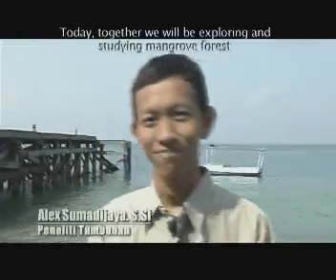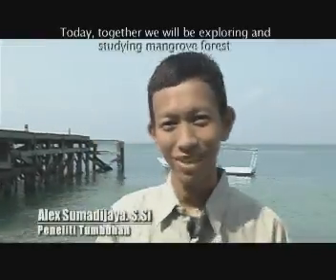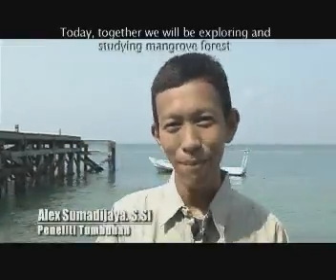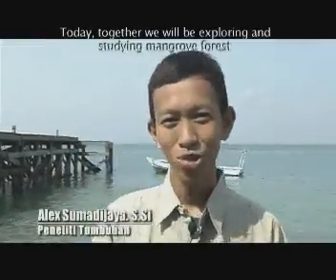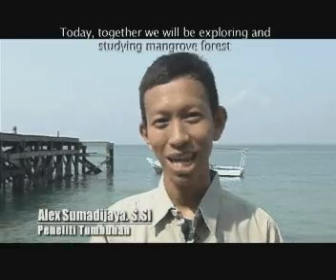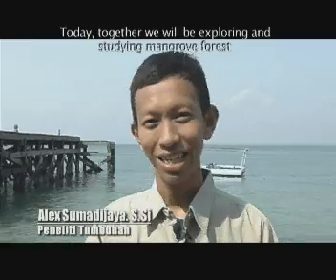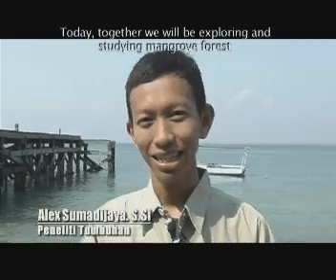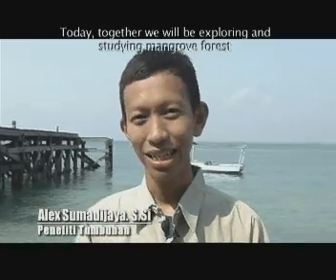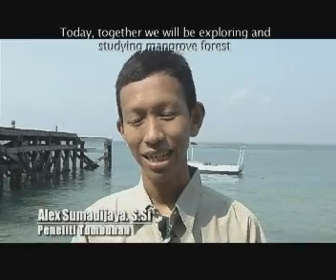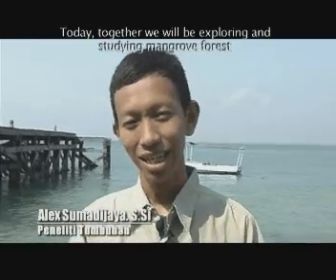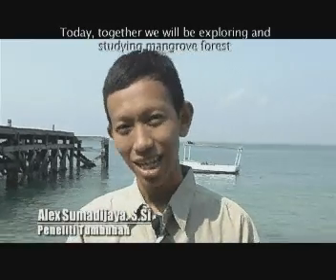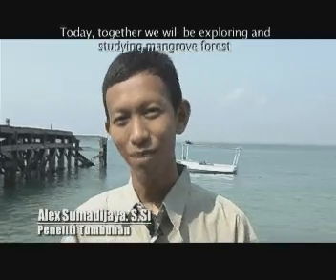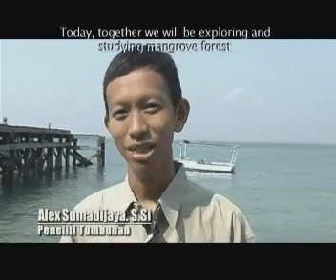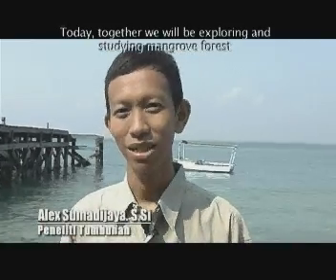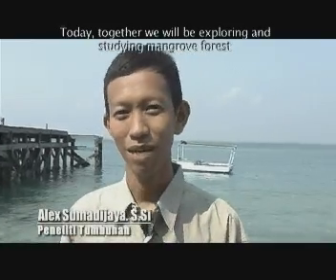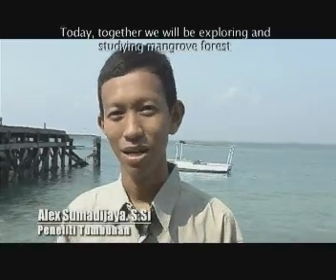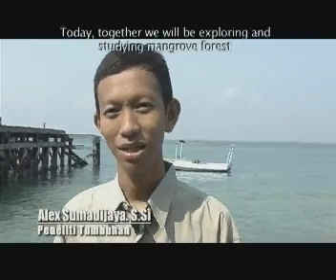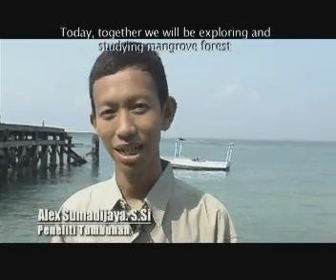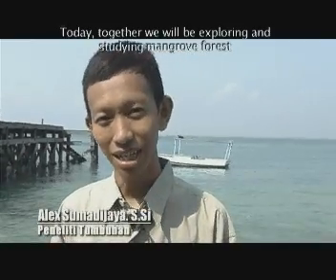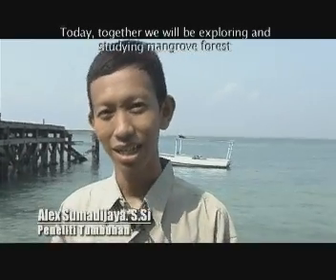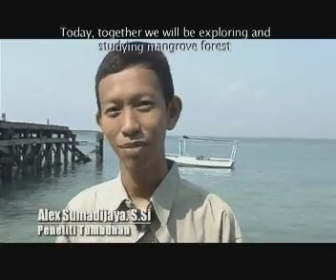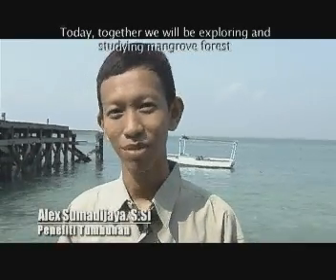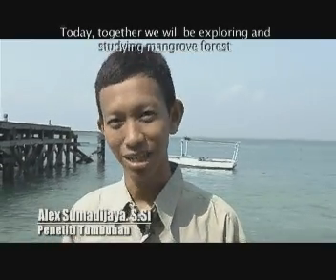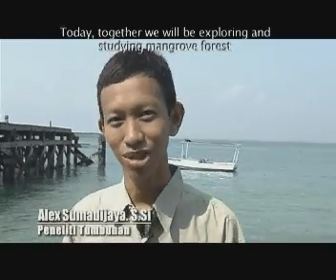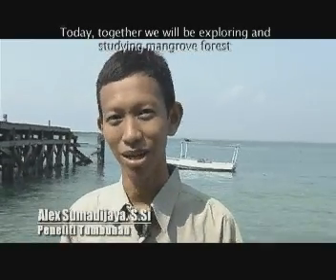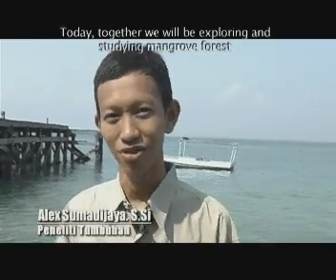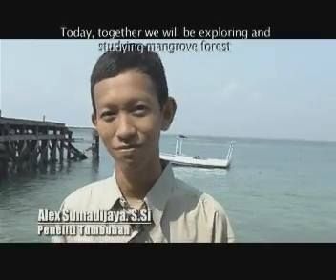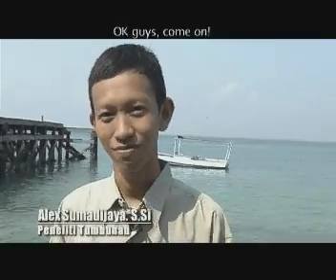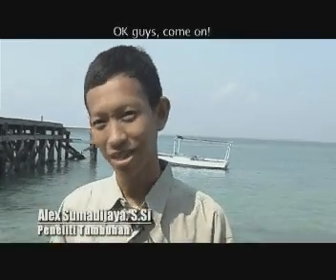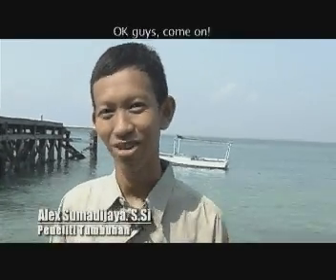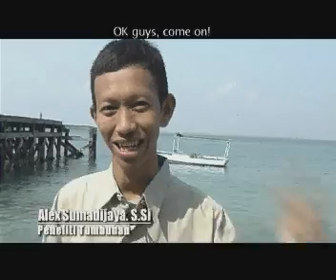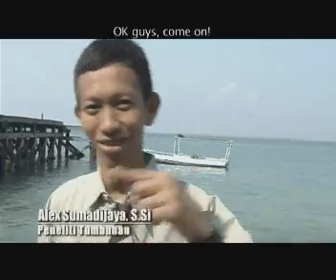Dalam petualangan kali ini, kita akan bersama-sama menjelajahi dan mempelajari hutan mangrove. Oke, ayo.